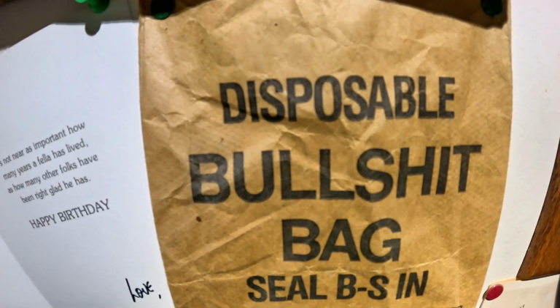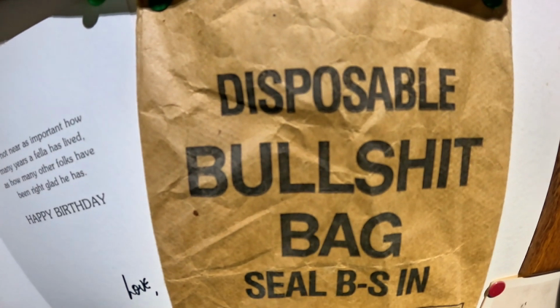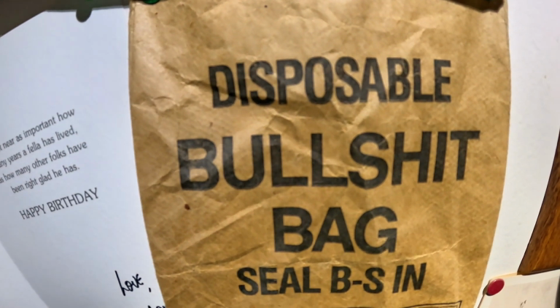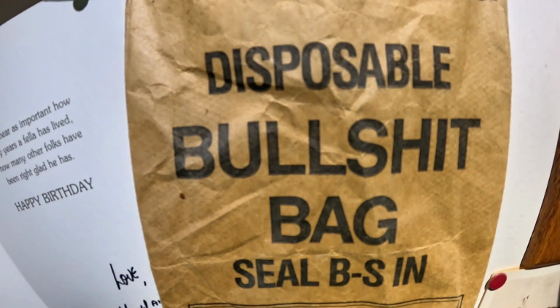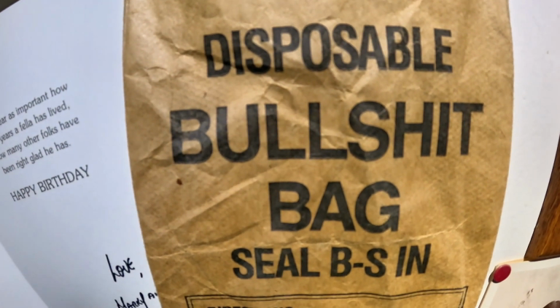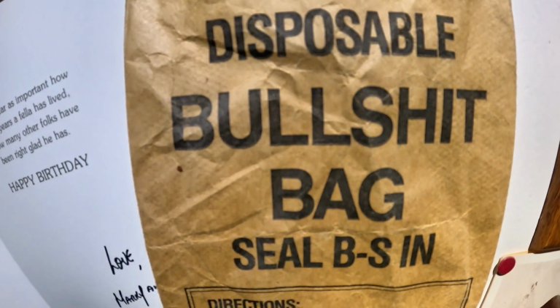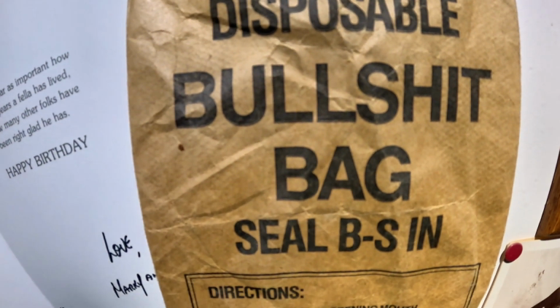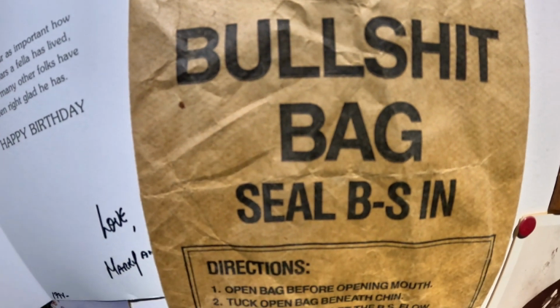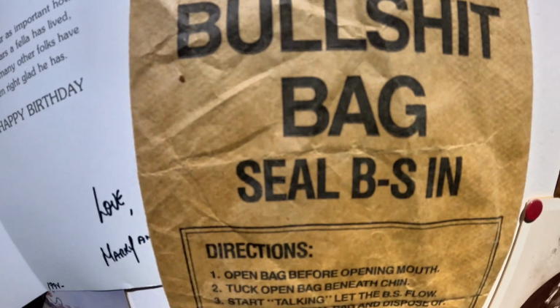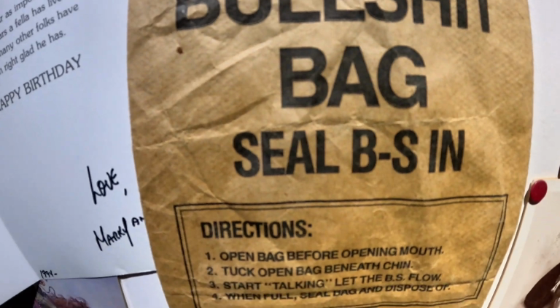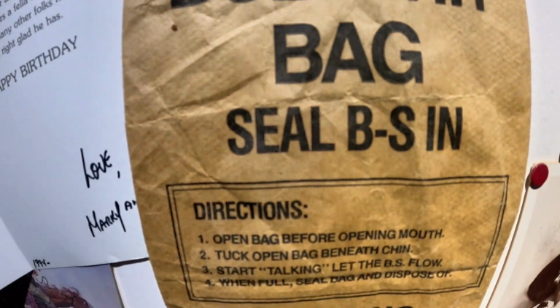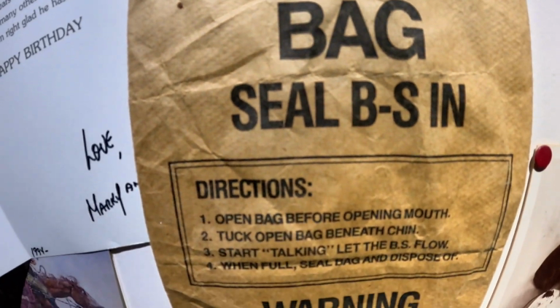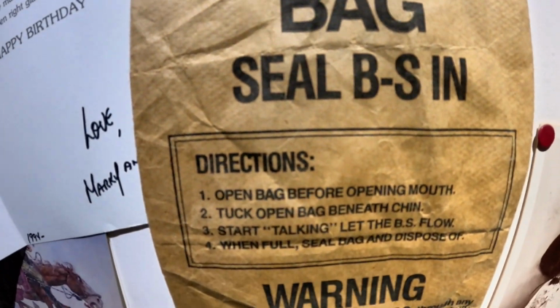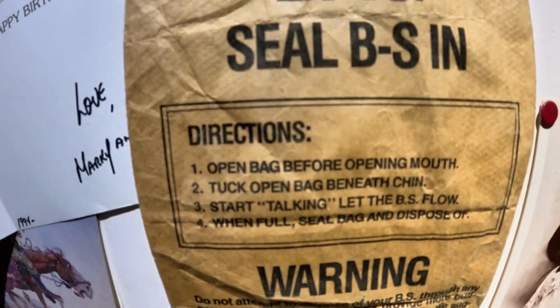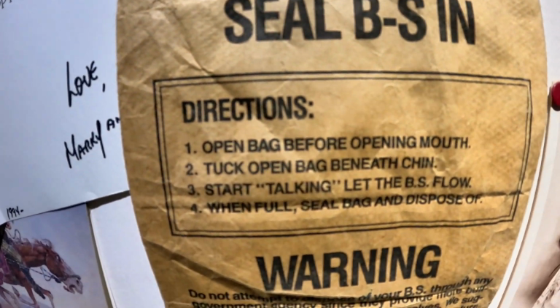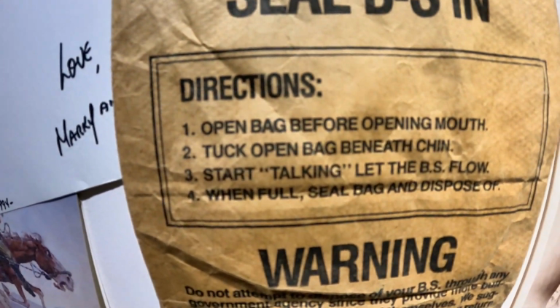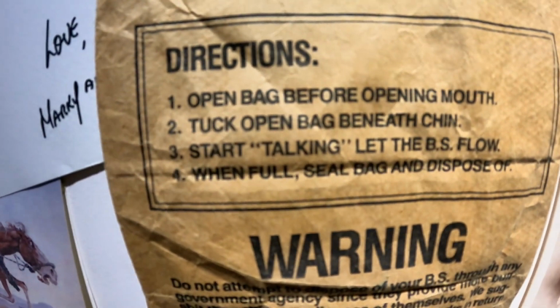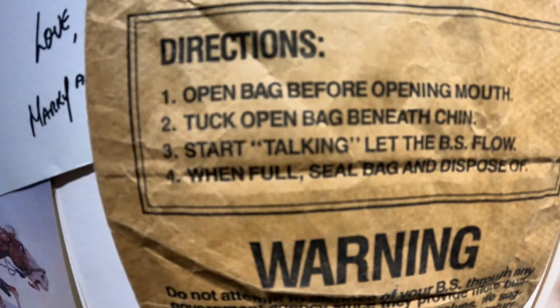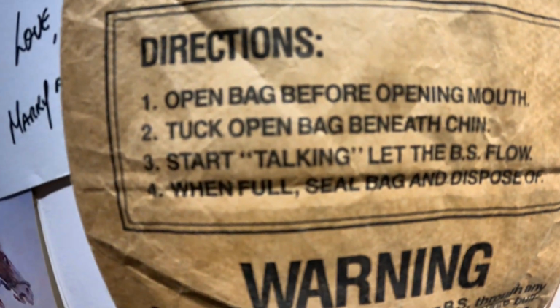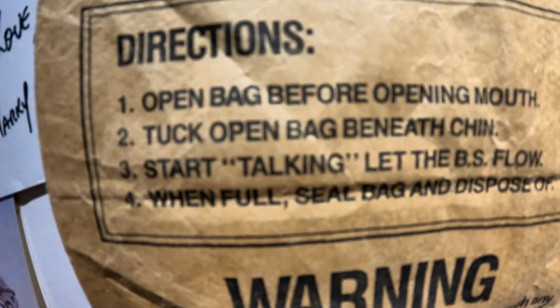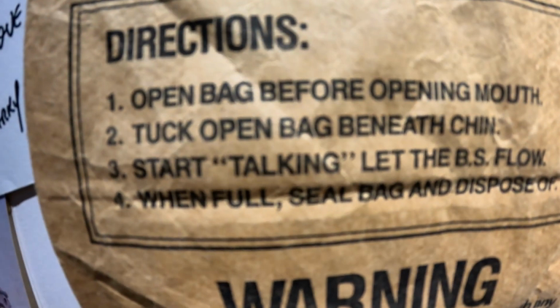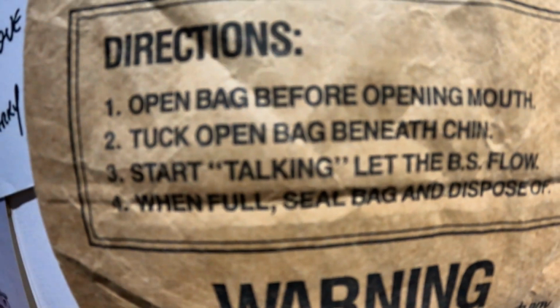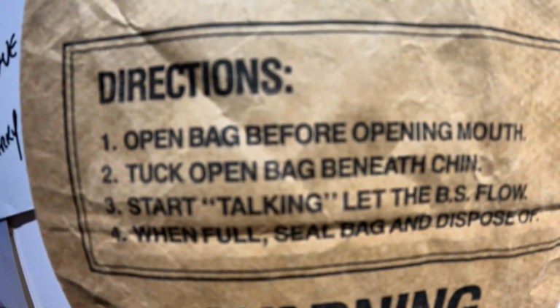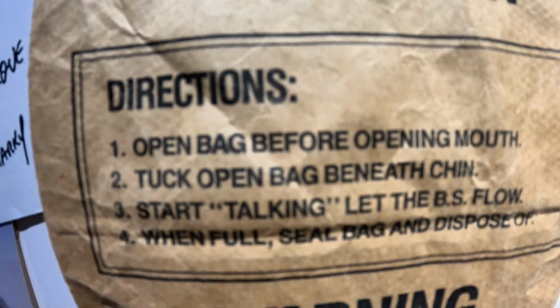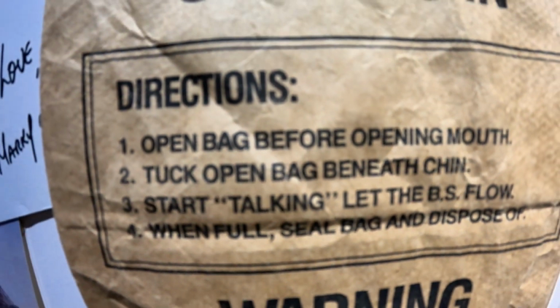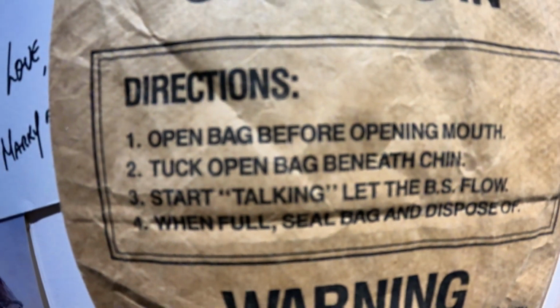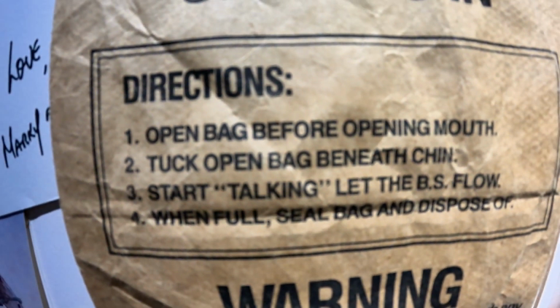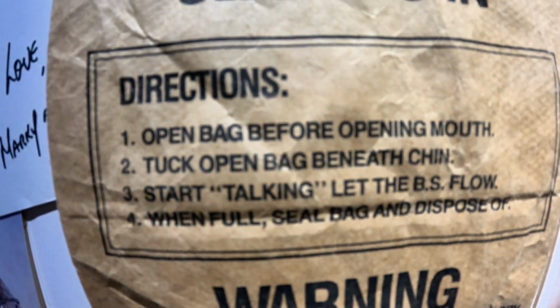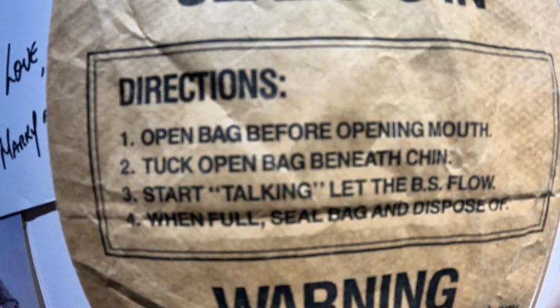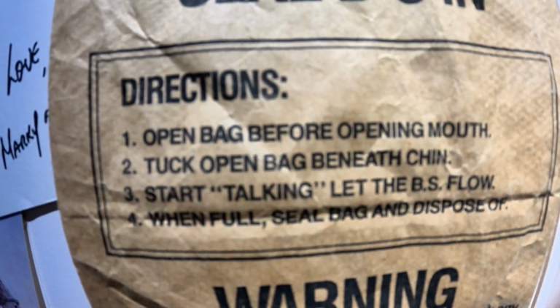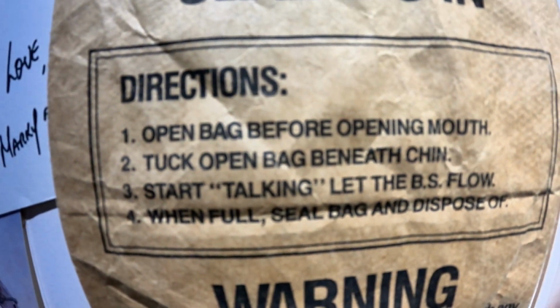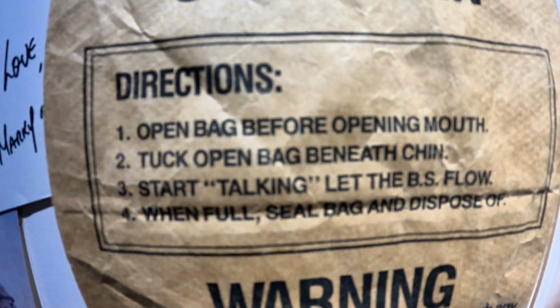We just found a comedy bag in the bathroom — whoever this belongs to, I respect you. You're different.